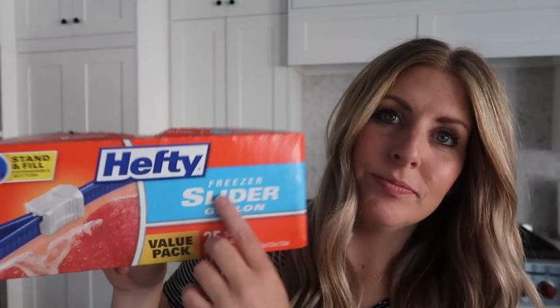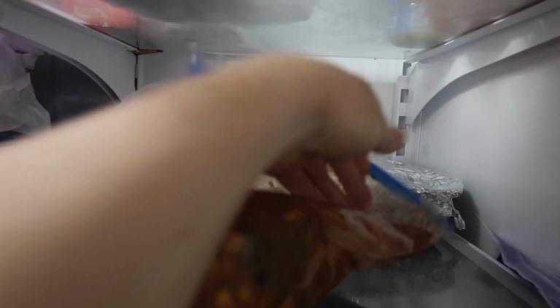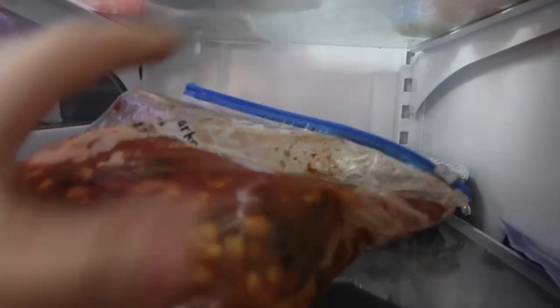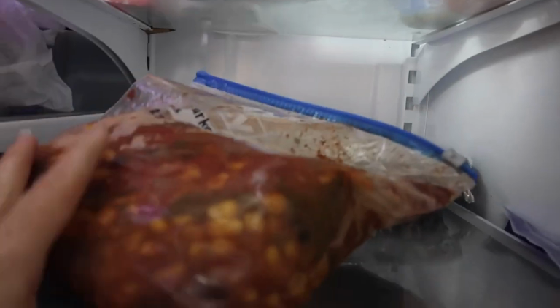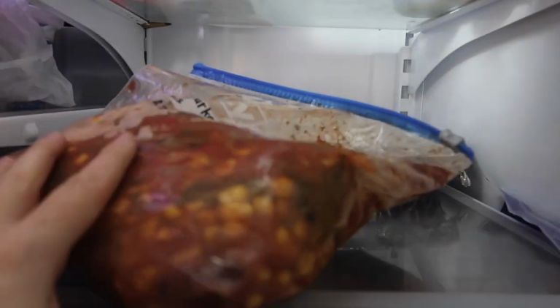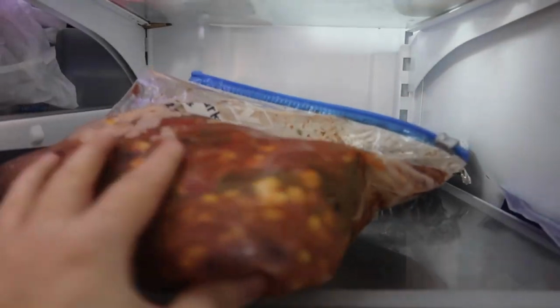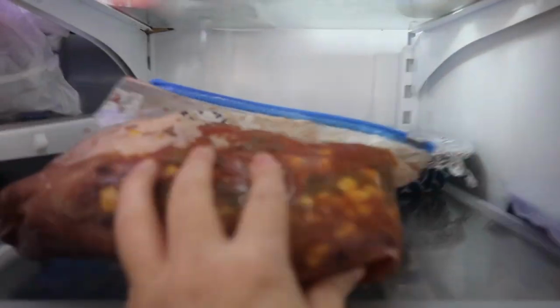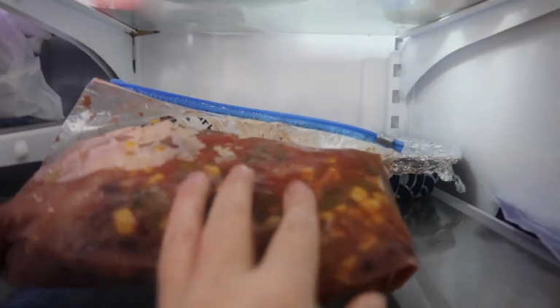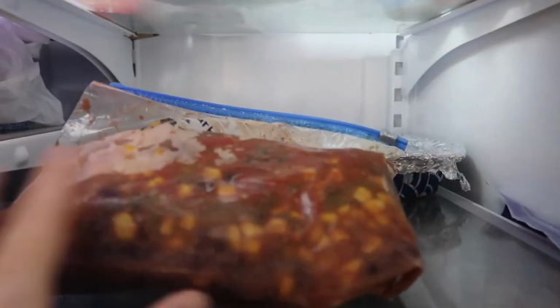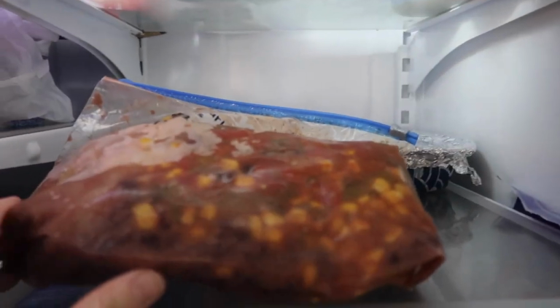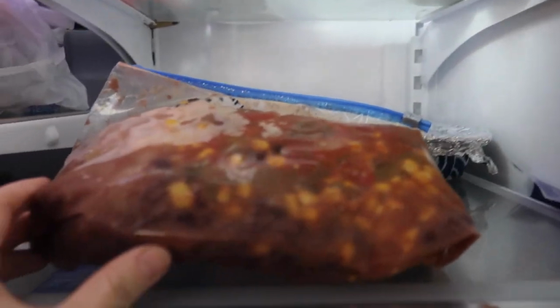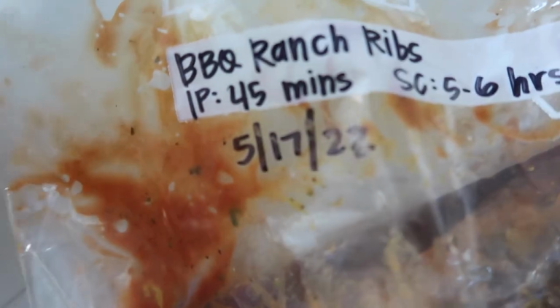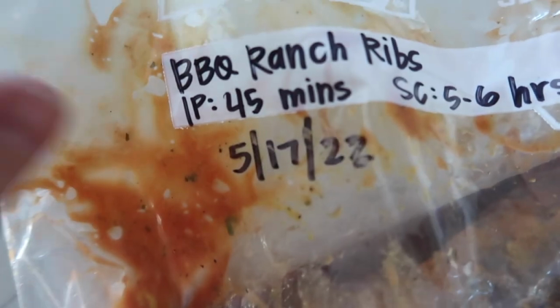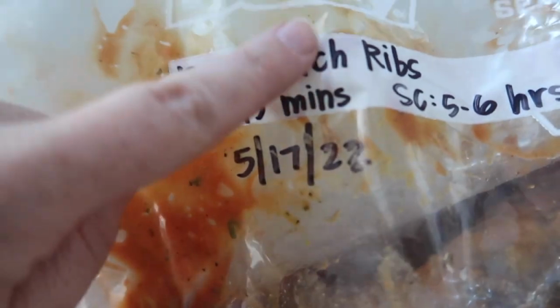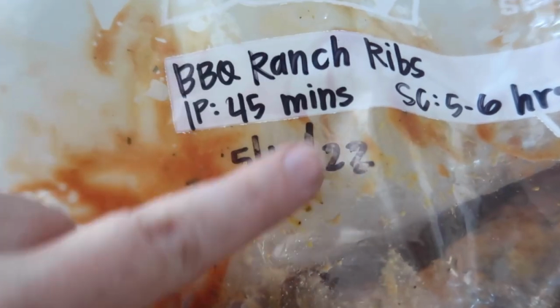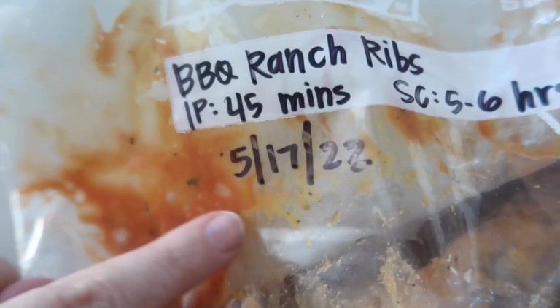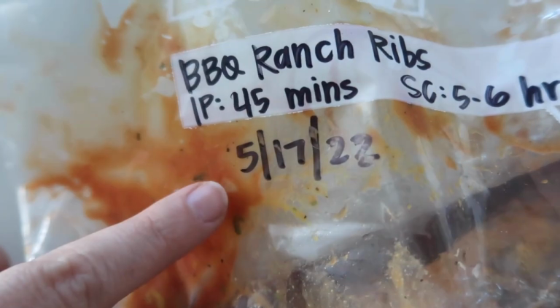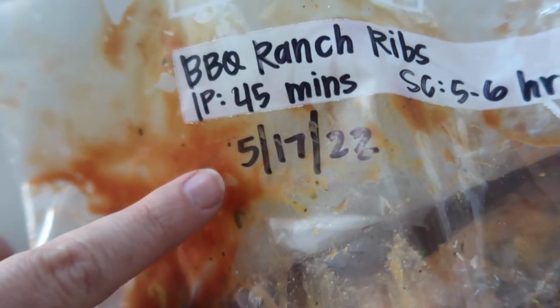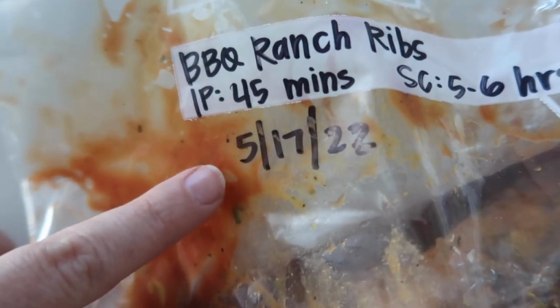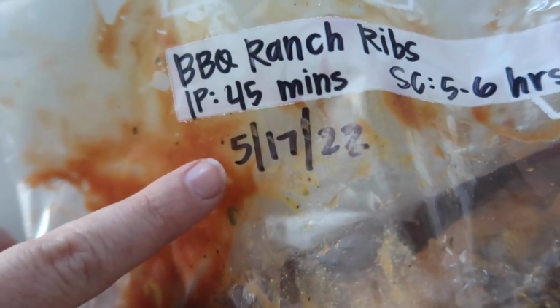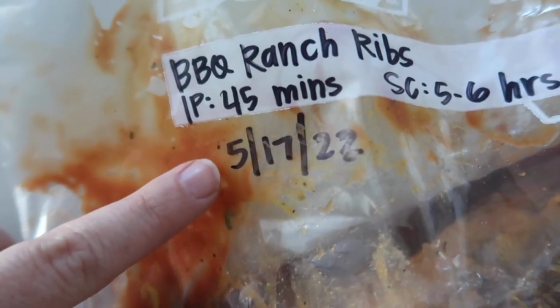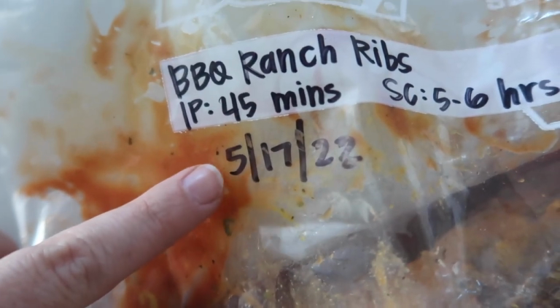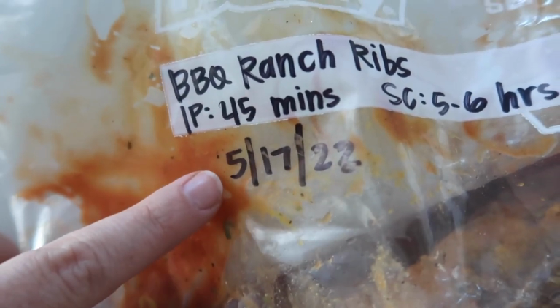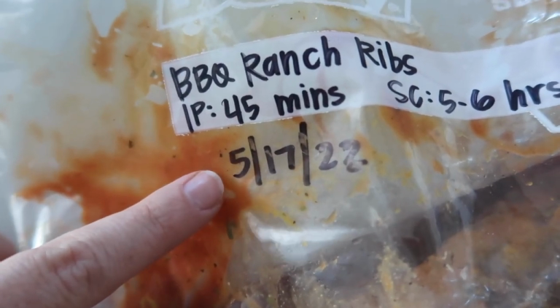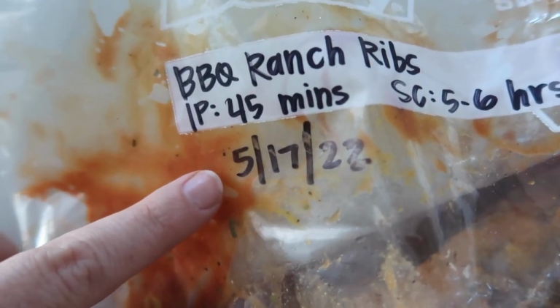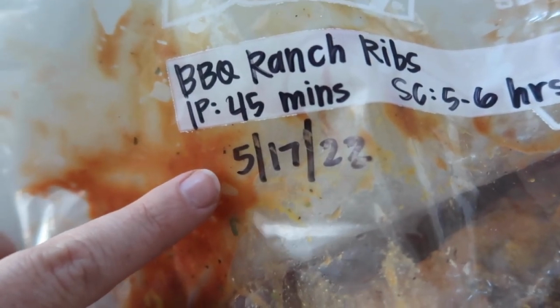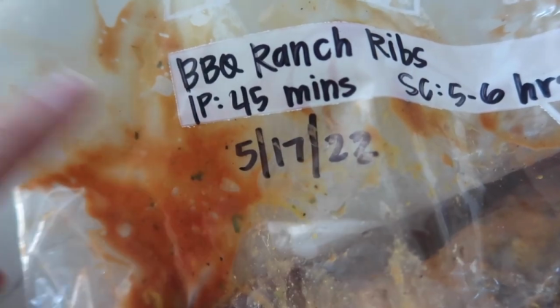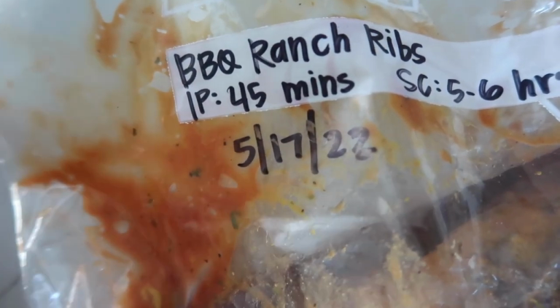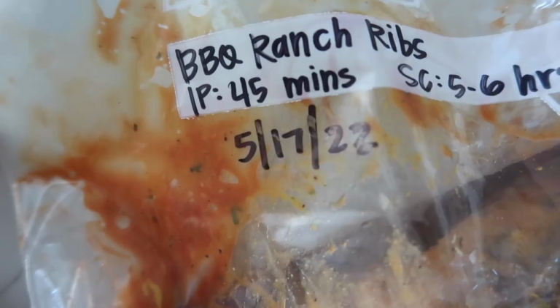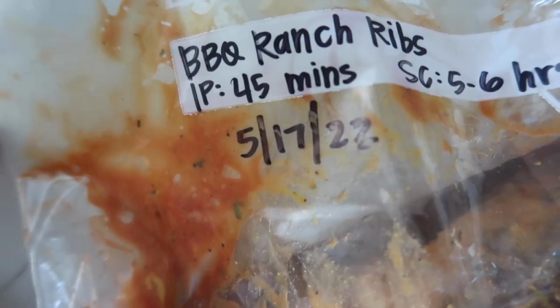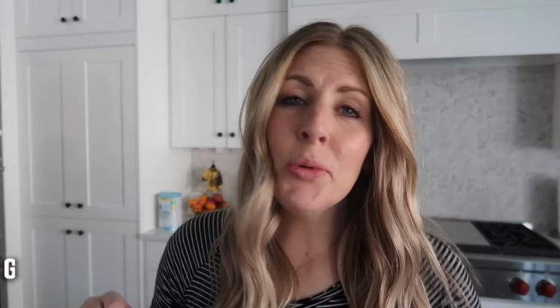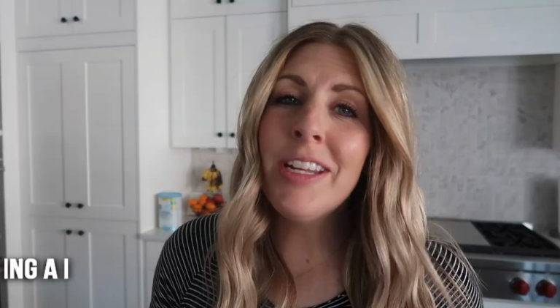So I thought I'd share our top eight things that many of you might be doing wrong when making freezer meals.